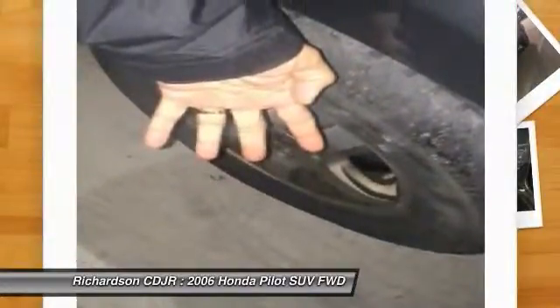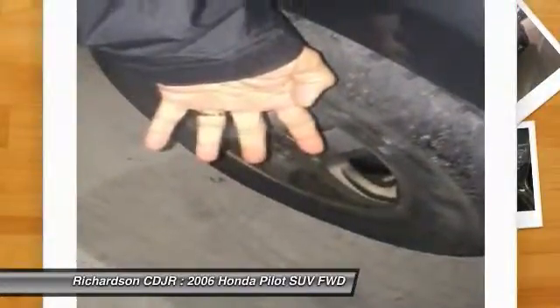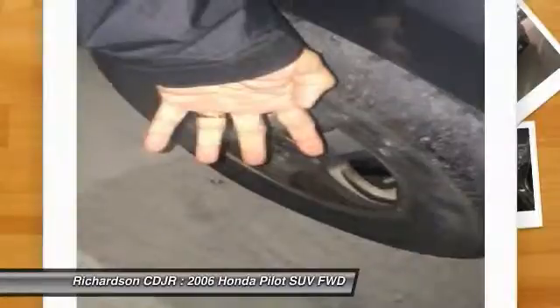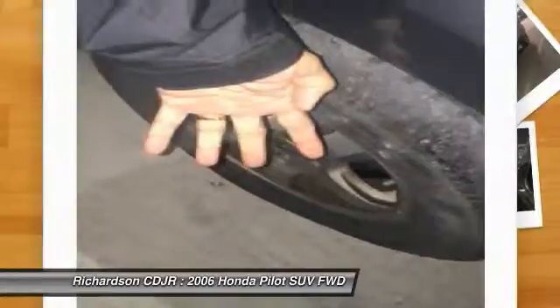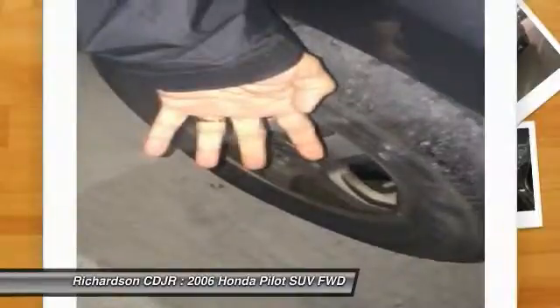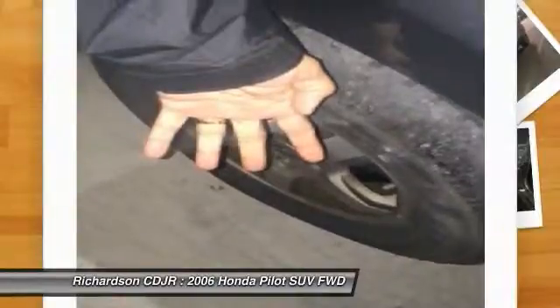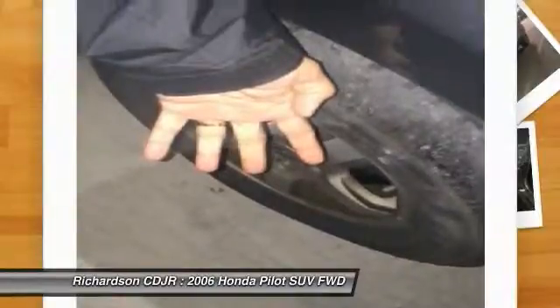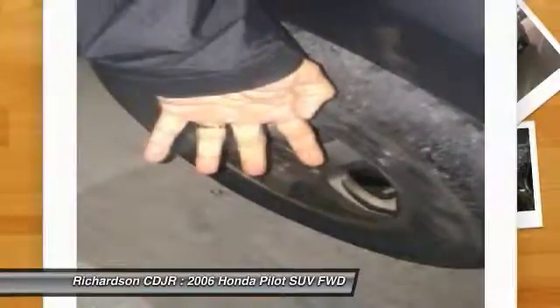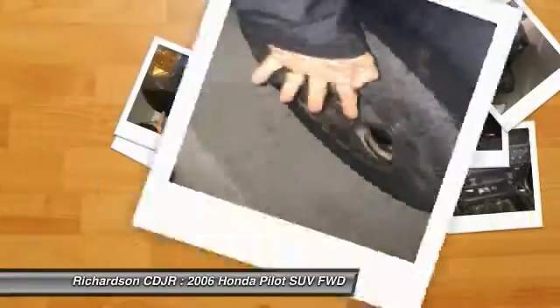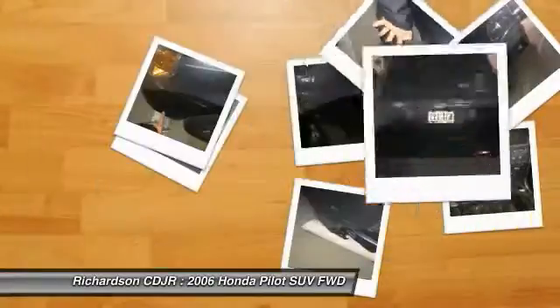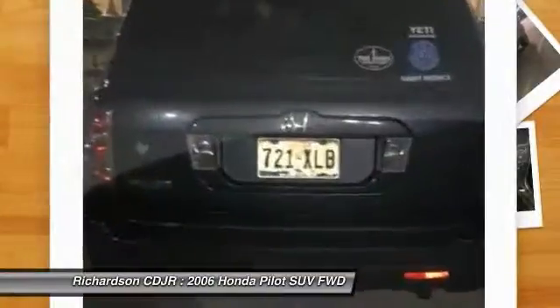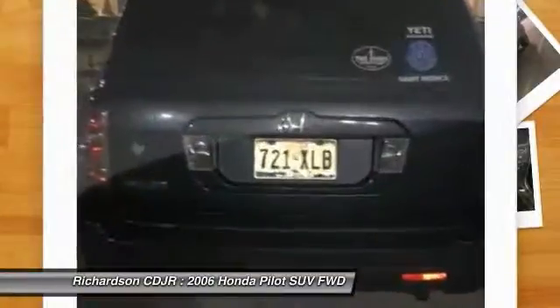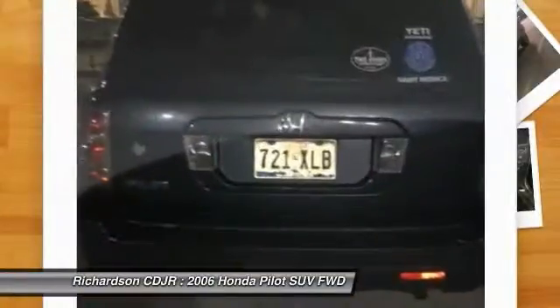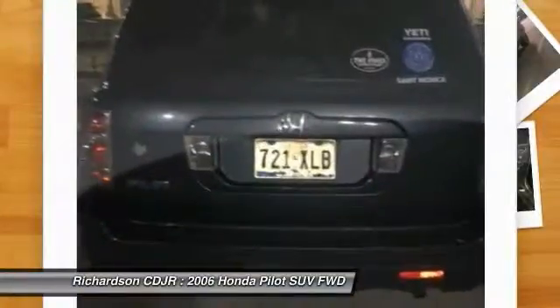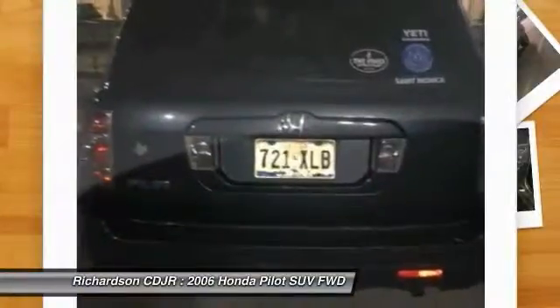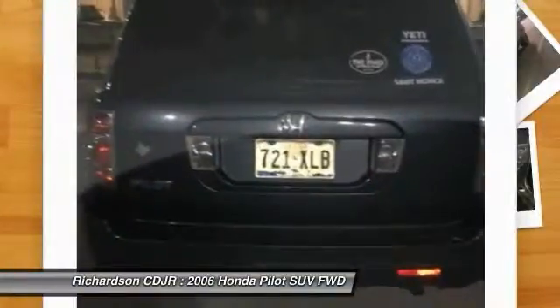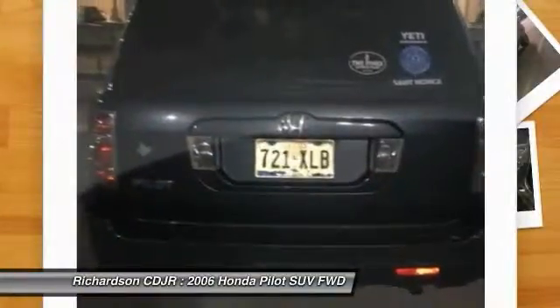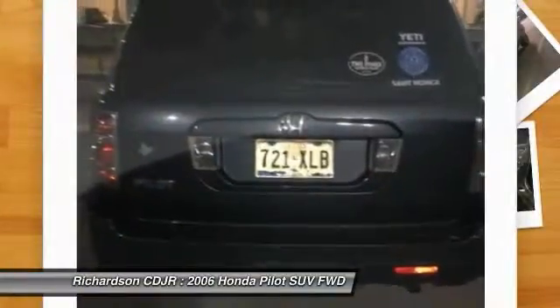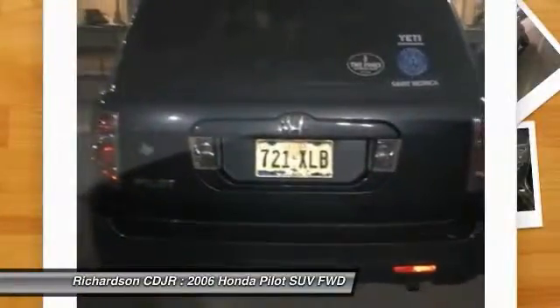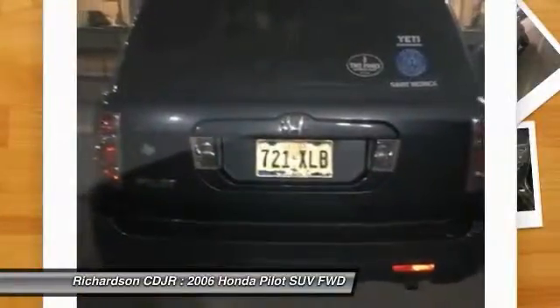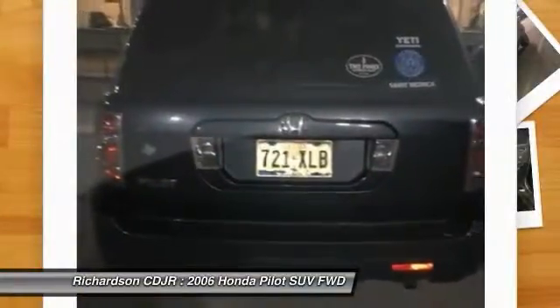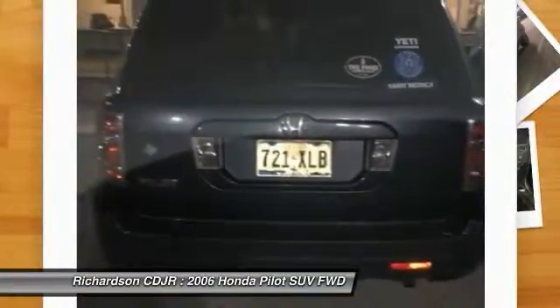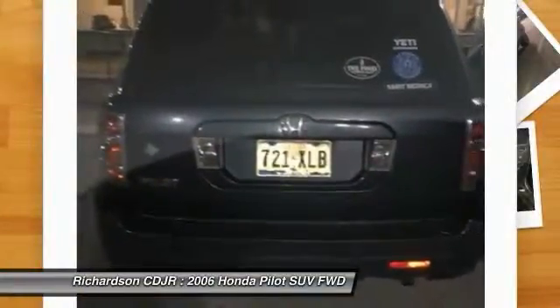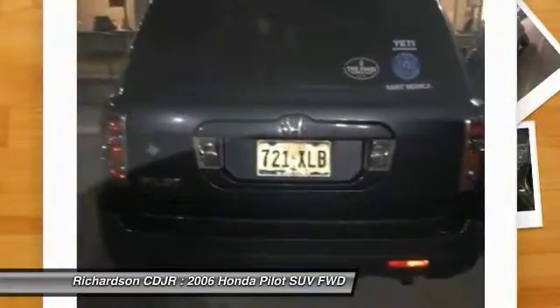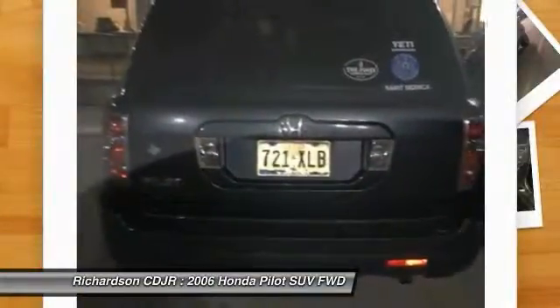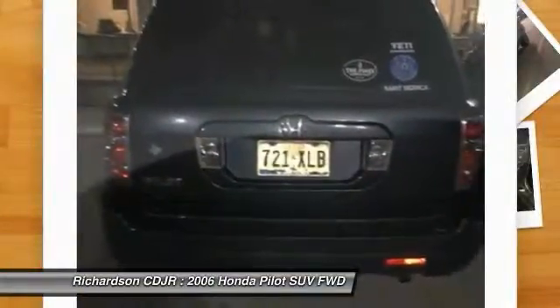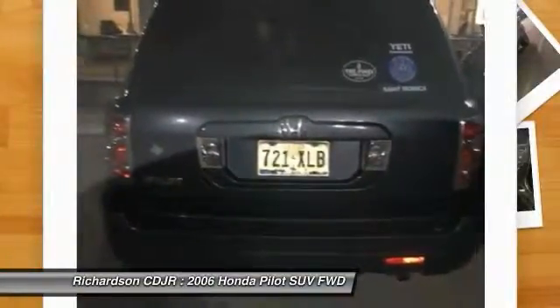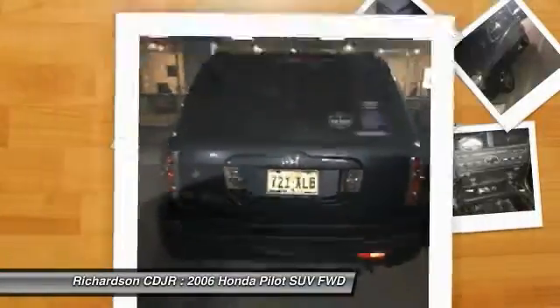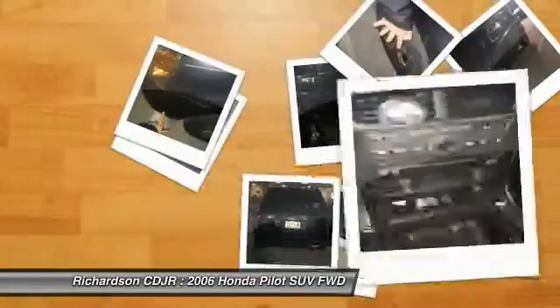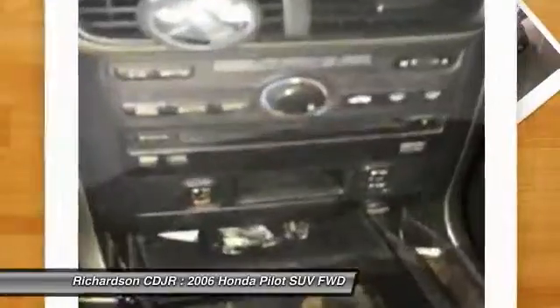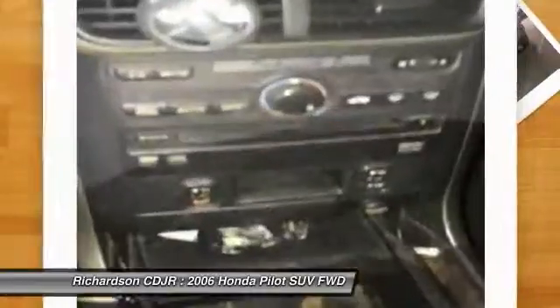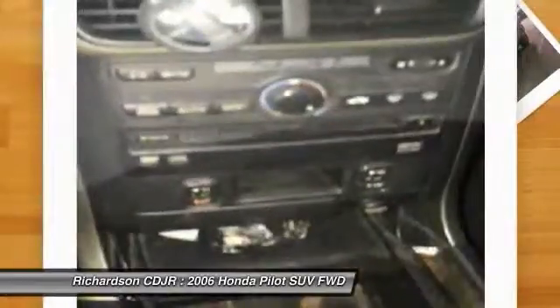4-wheel disc brakes, heated front seats, fog lights, CD player, and electronic stability control.